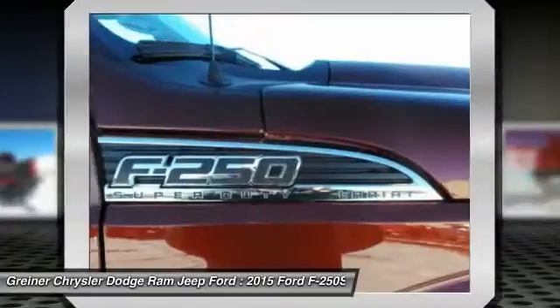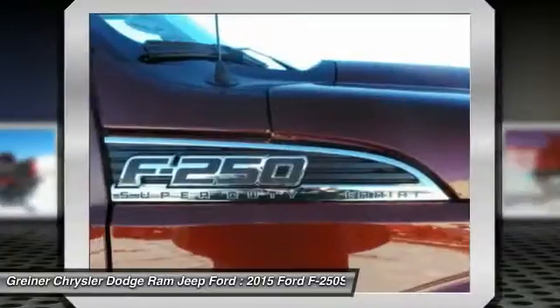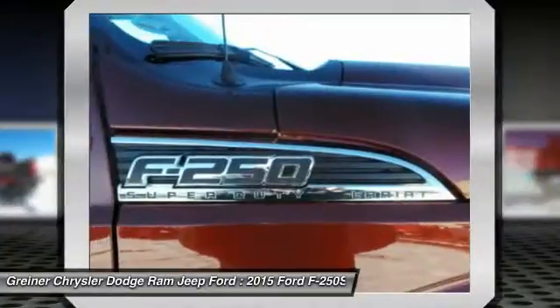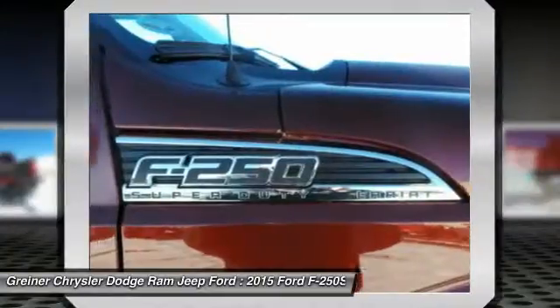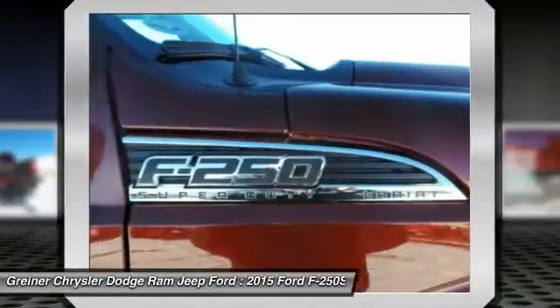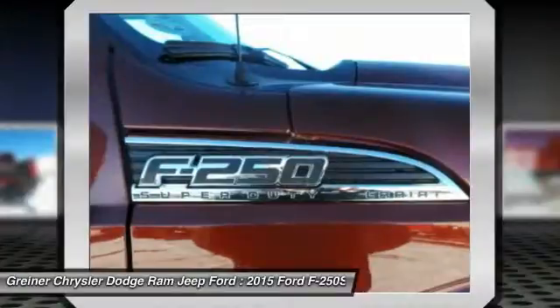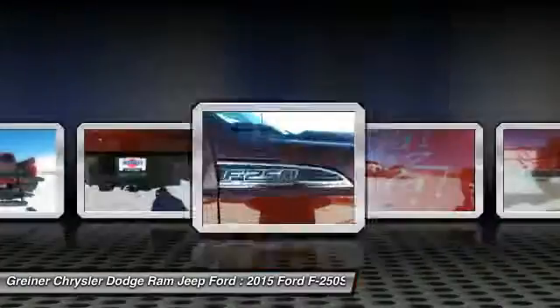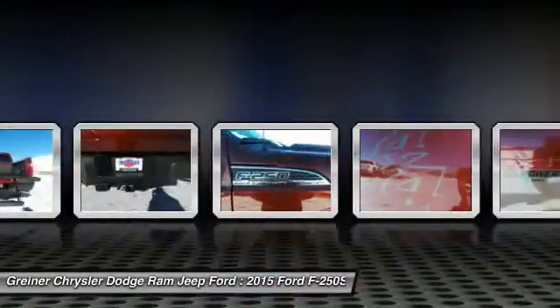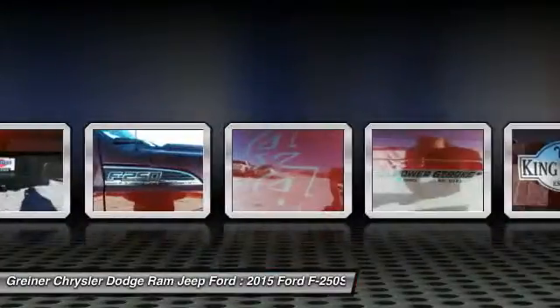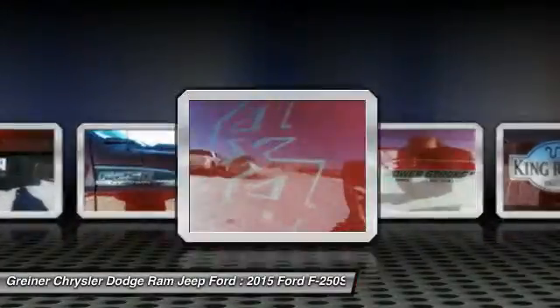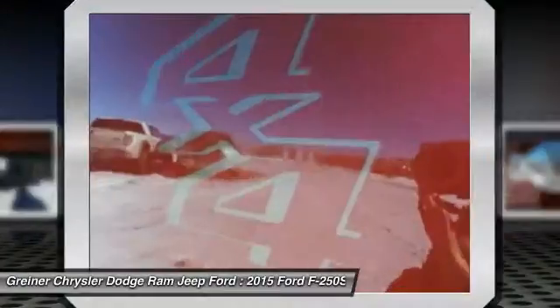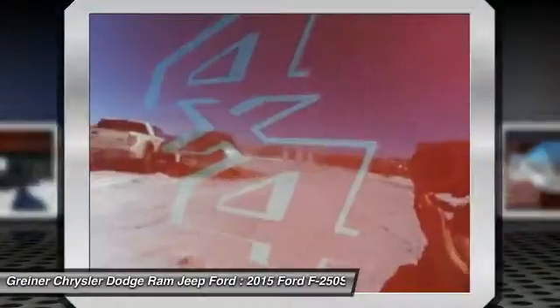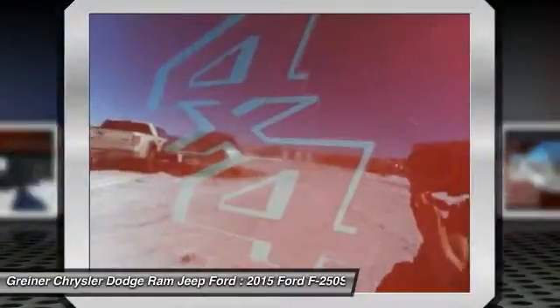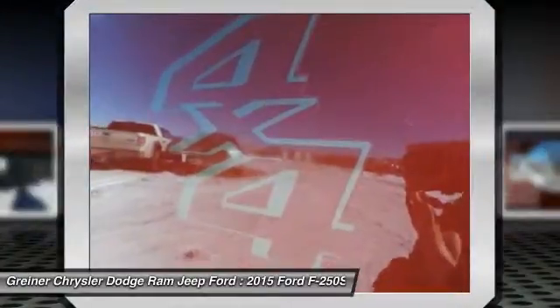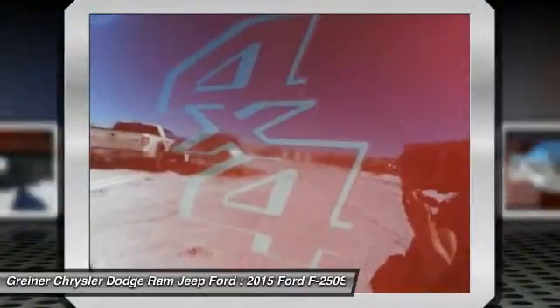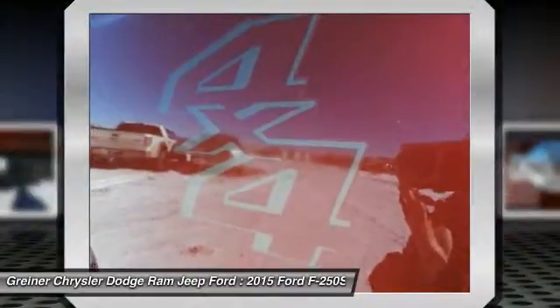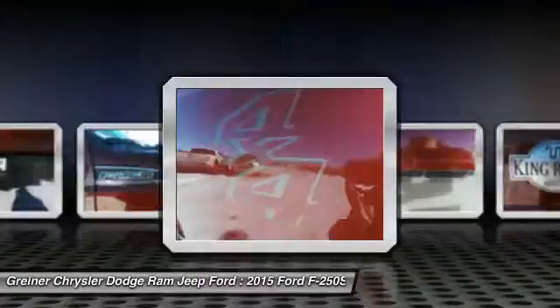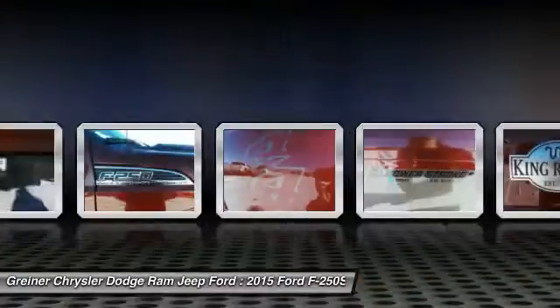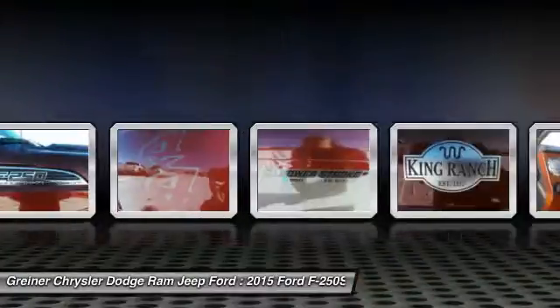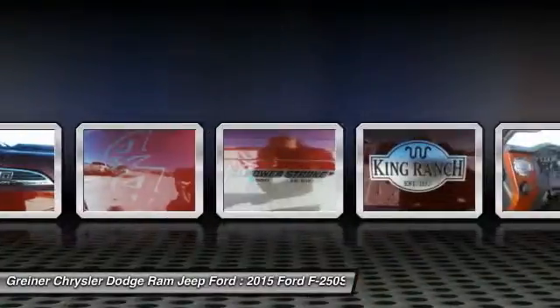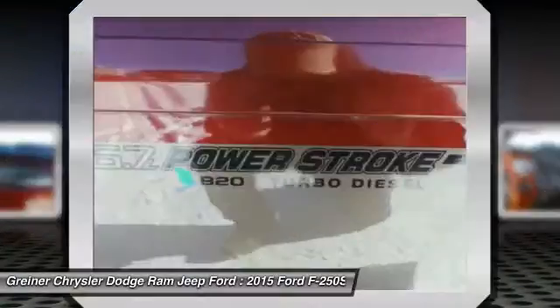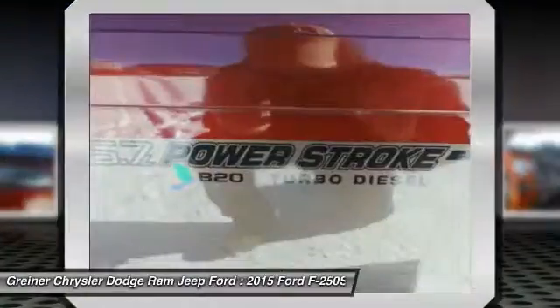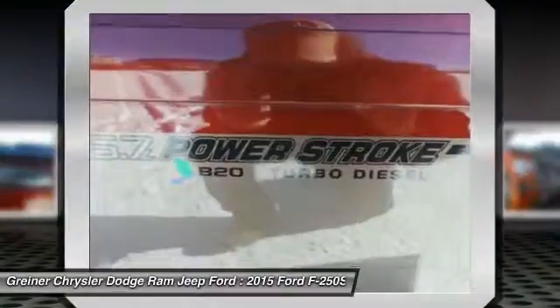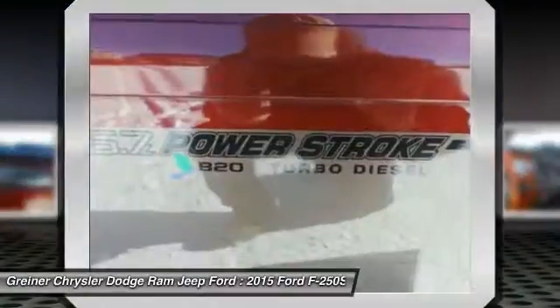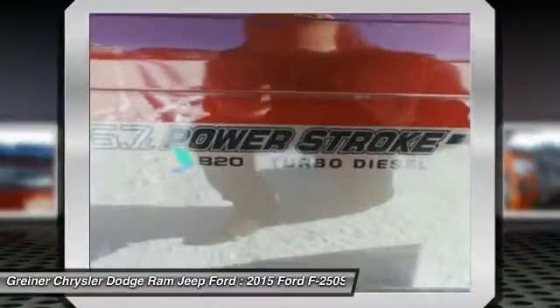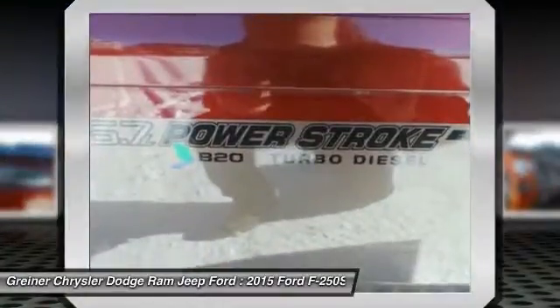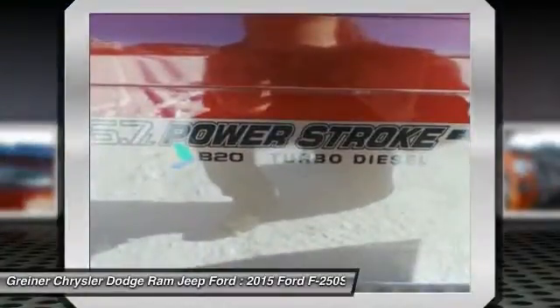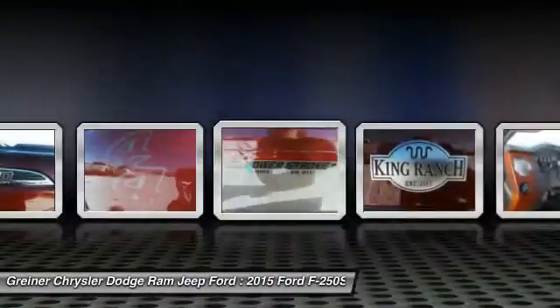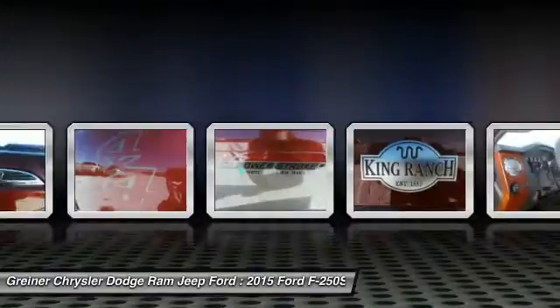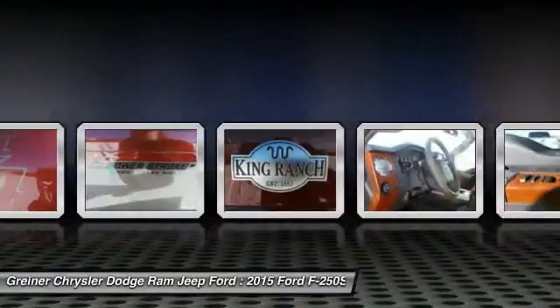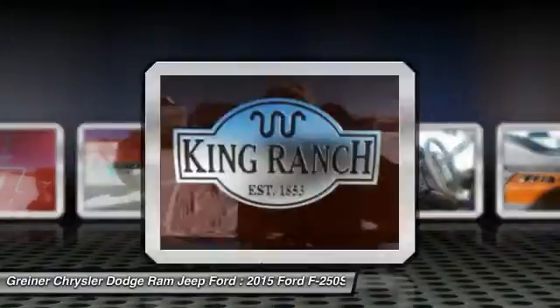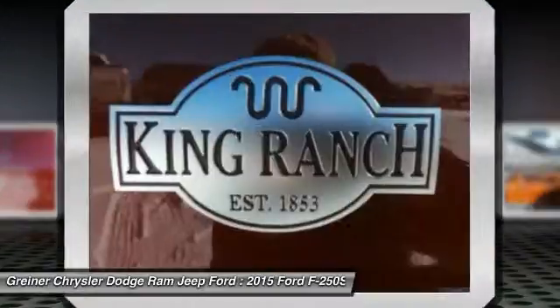Front reading lamps. This isn't just a vehicle, it's an experience. So stop in for a test drive today.